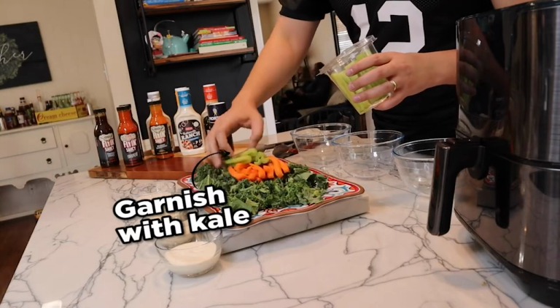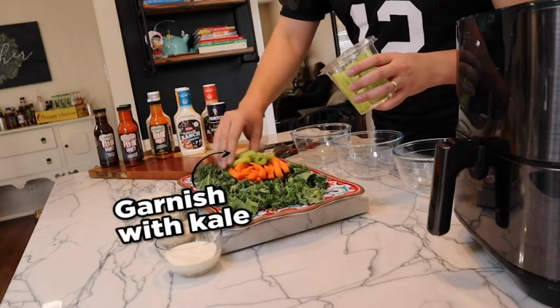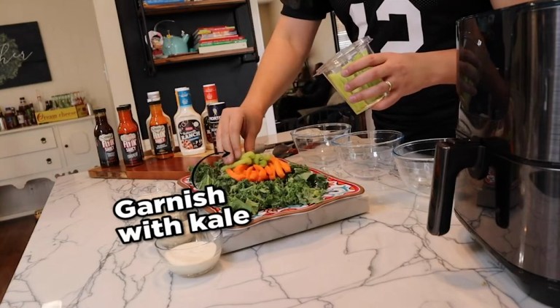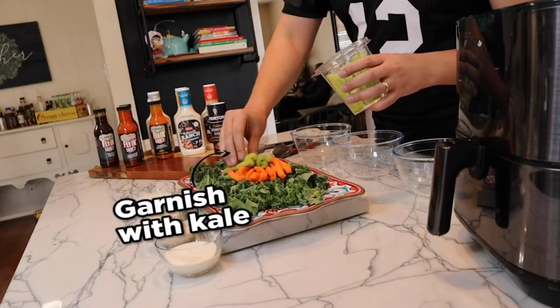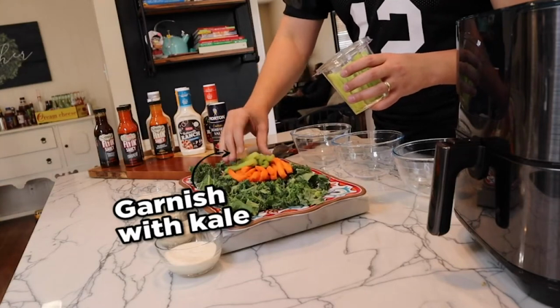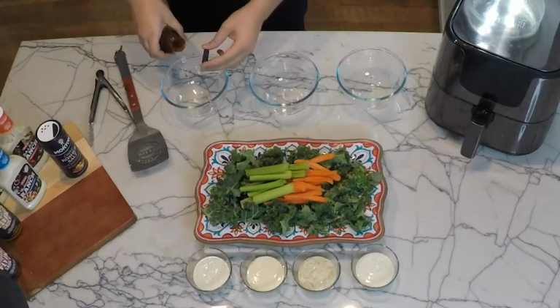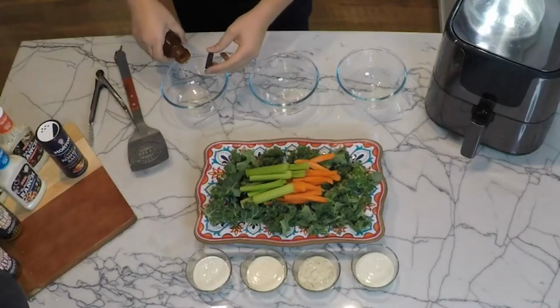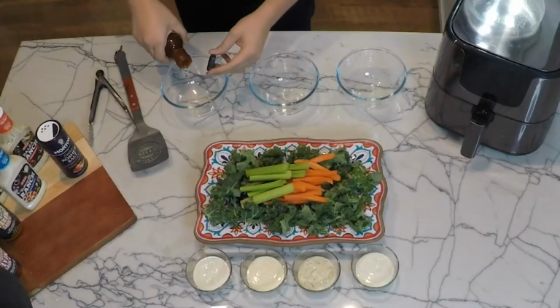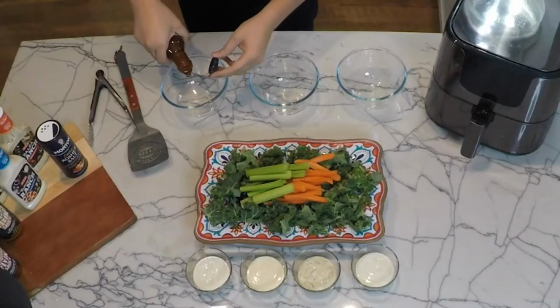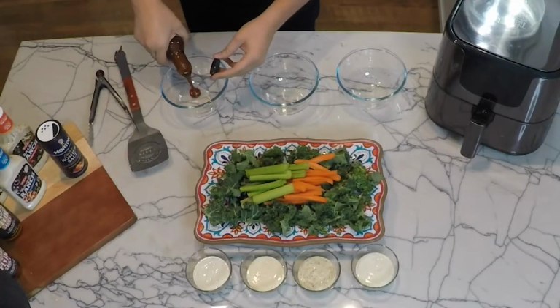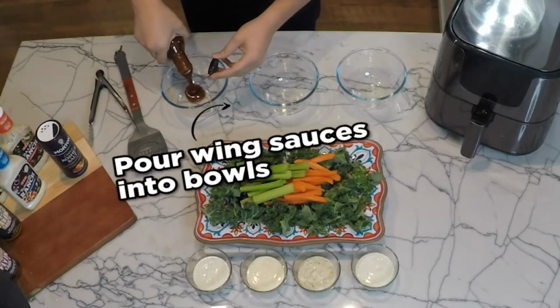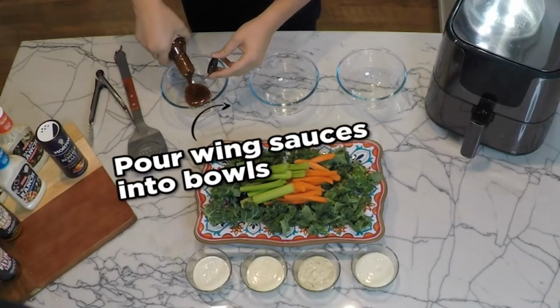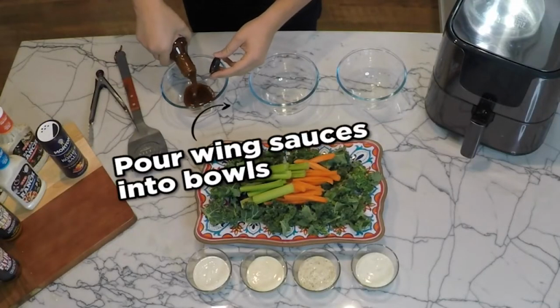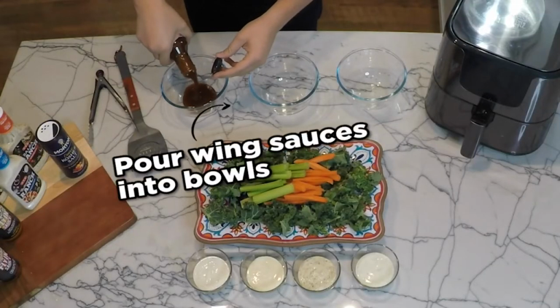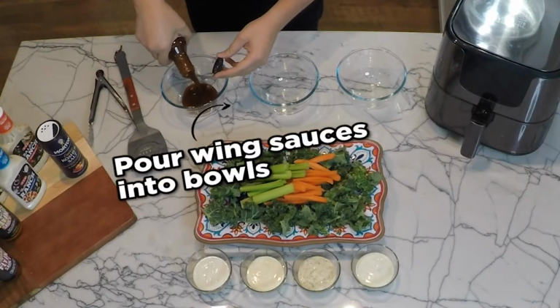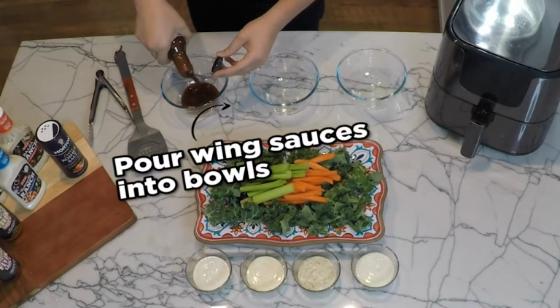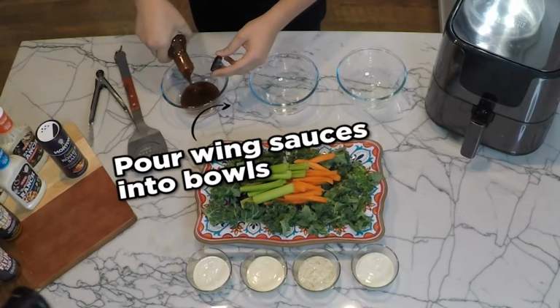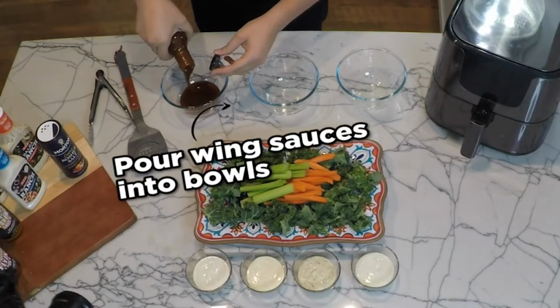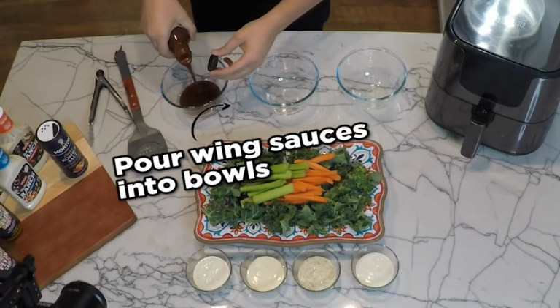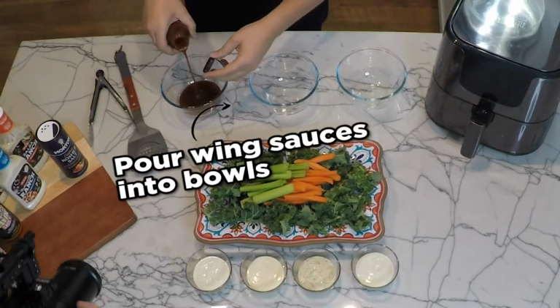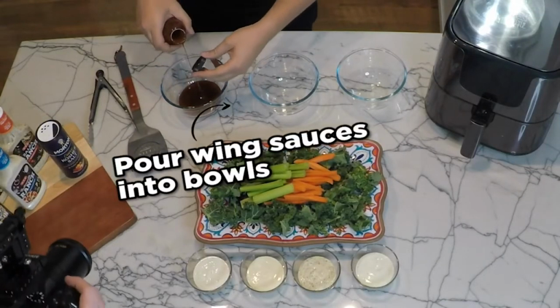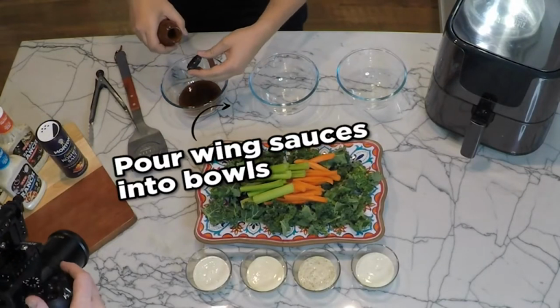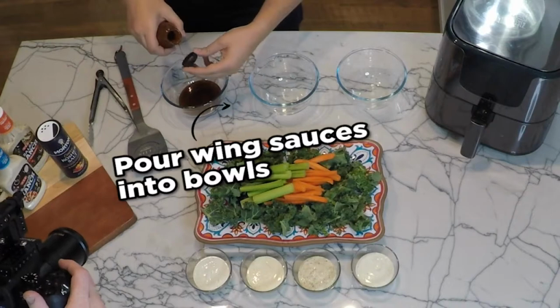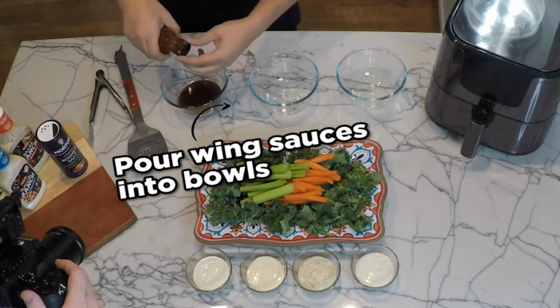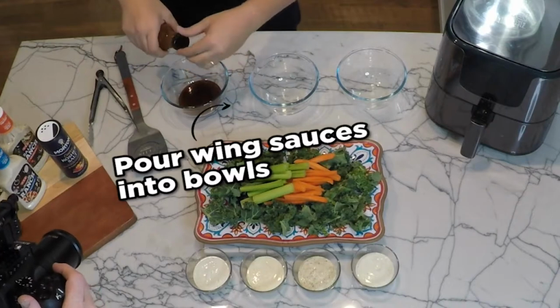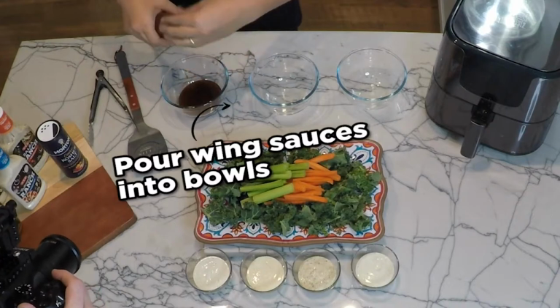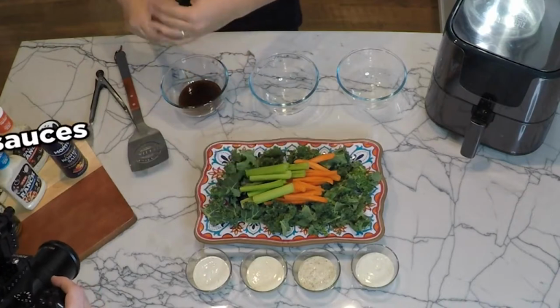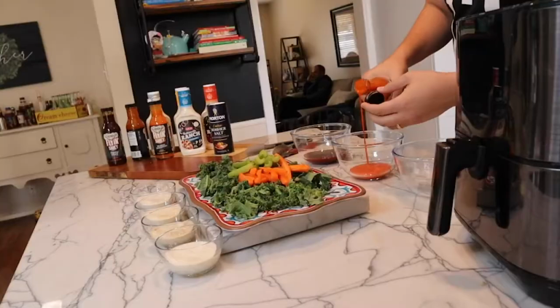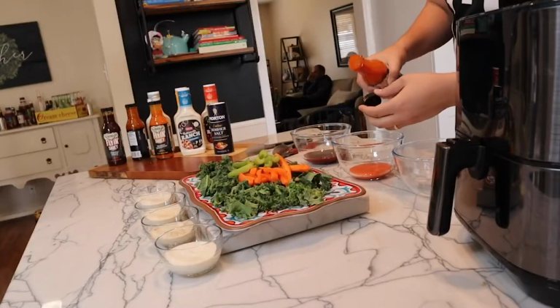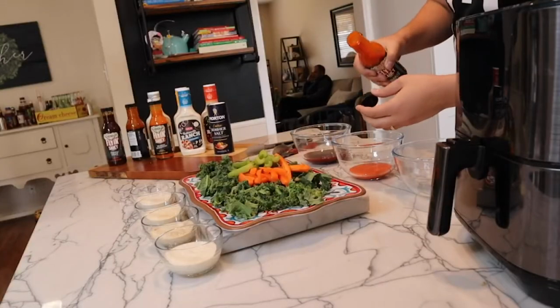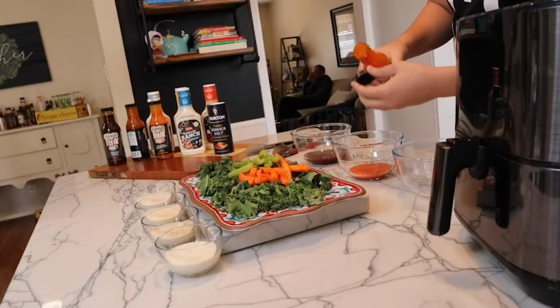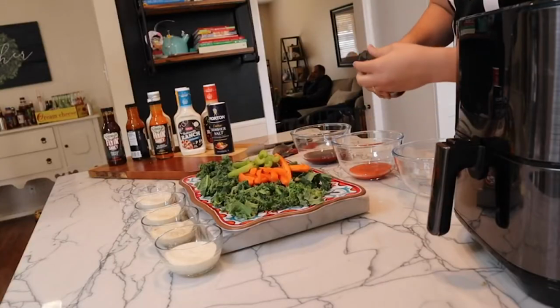After the 12 minutes are up, open your air fryer, rotate the wings, and set them for another 12 minutes at 400 degrees.